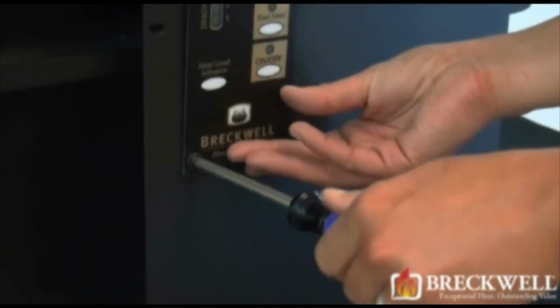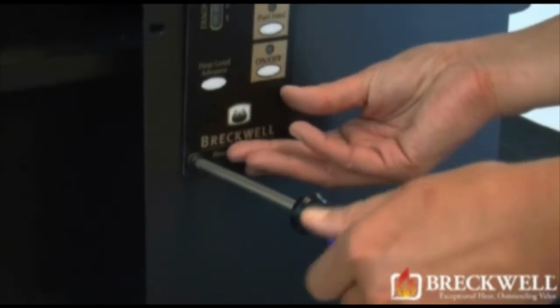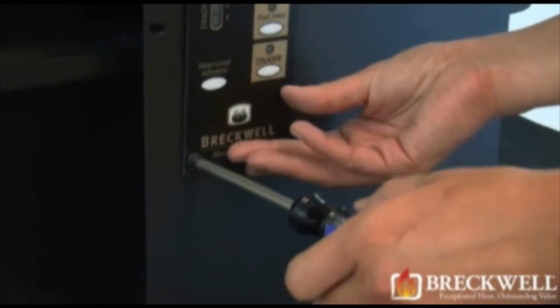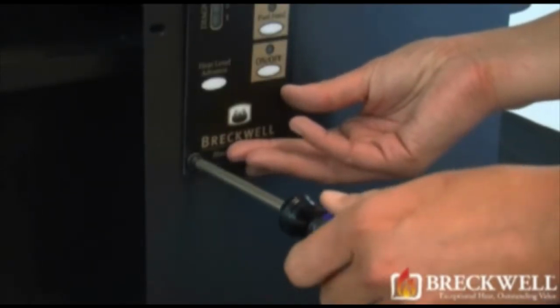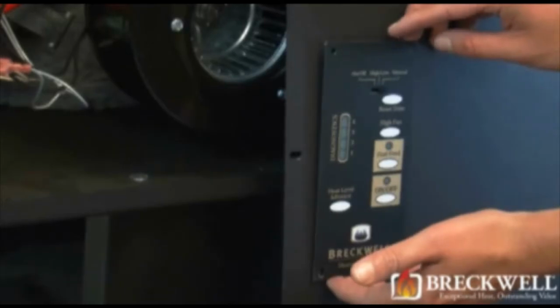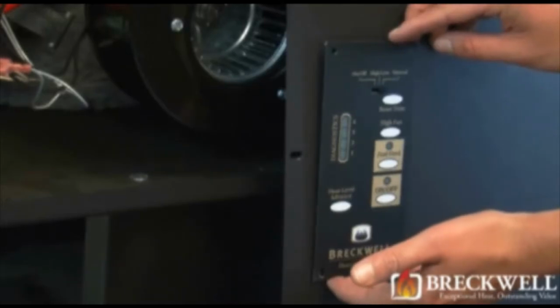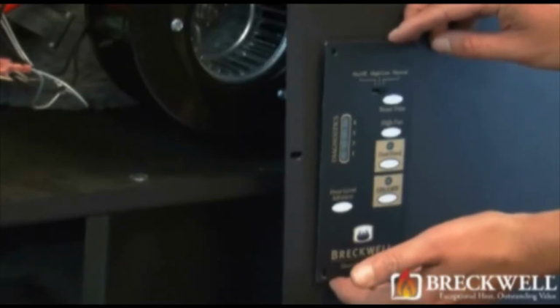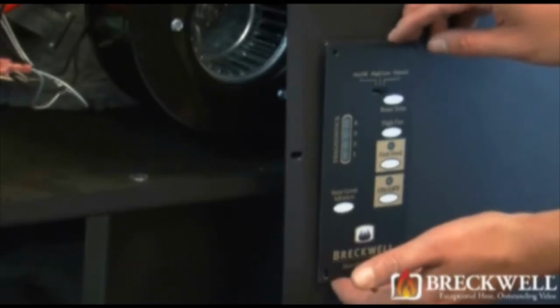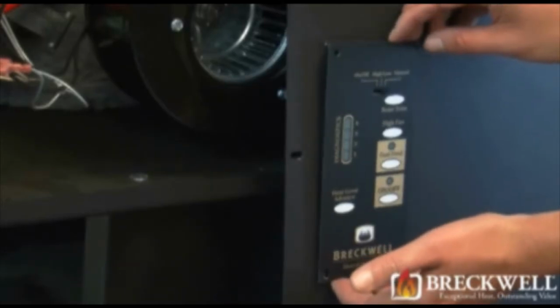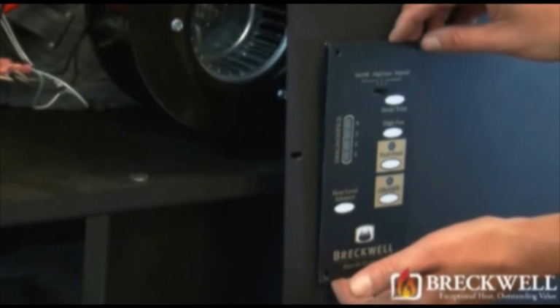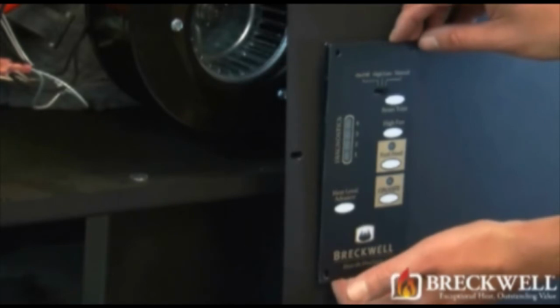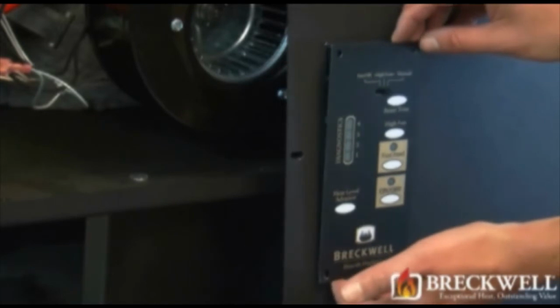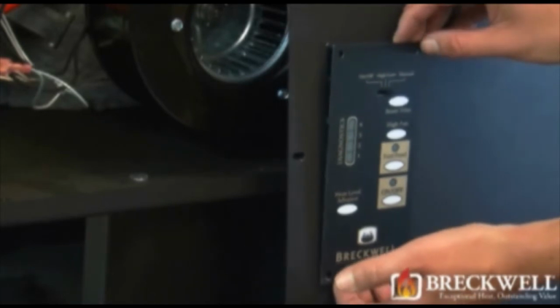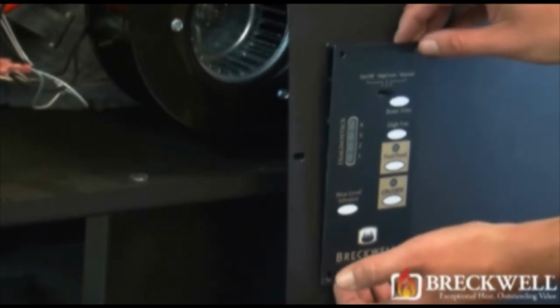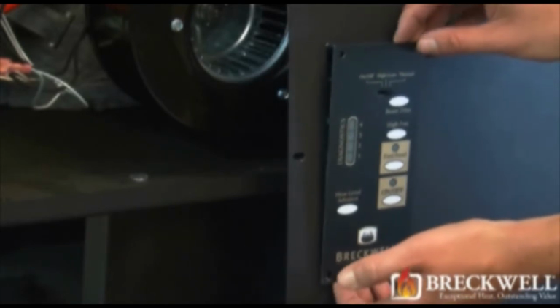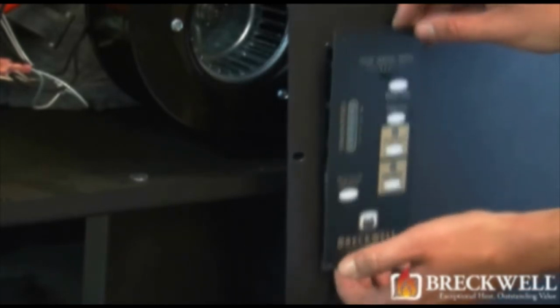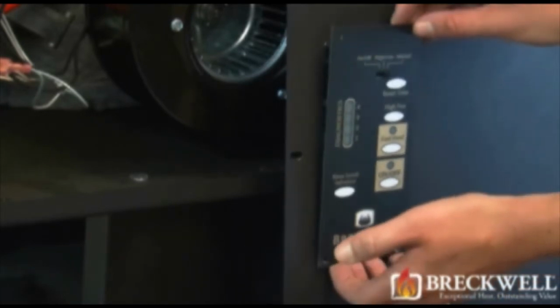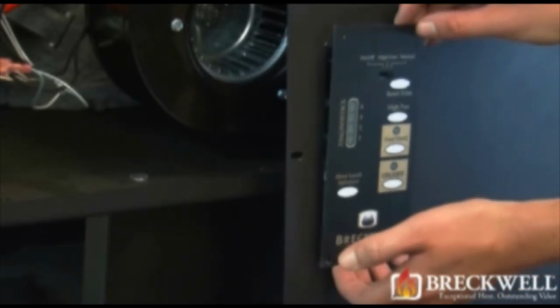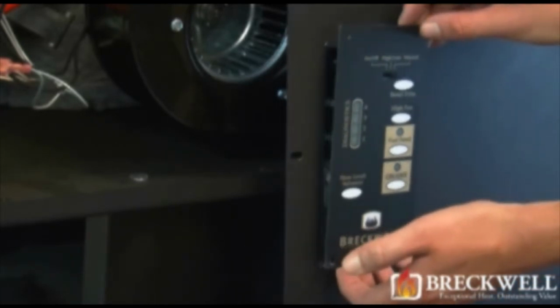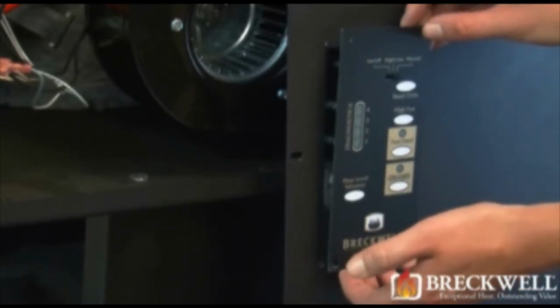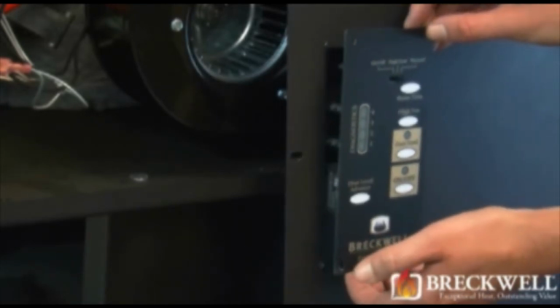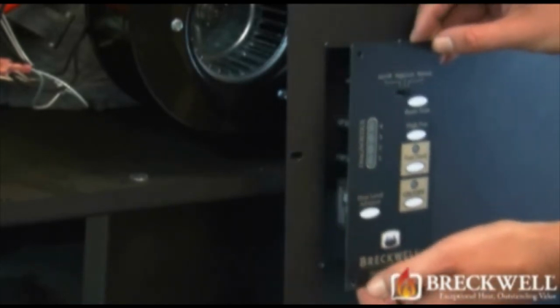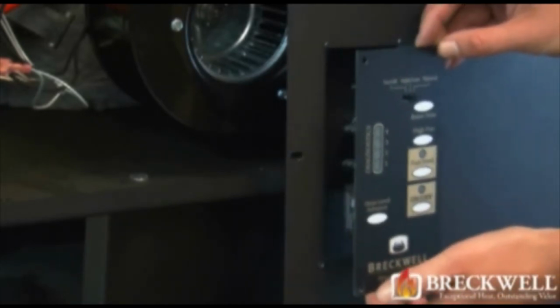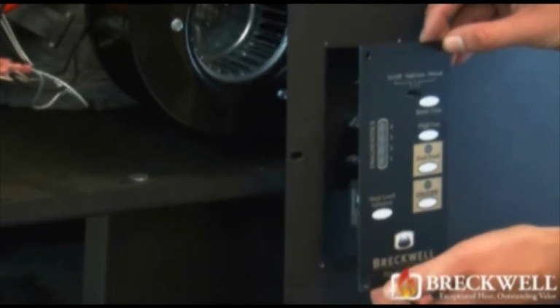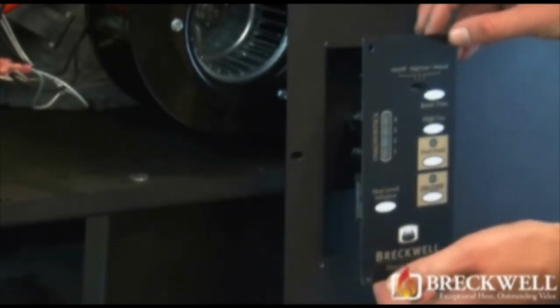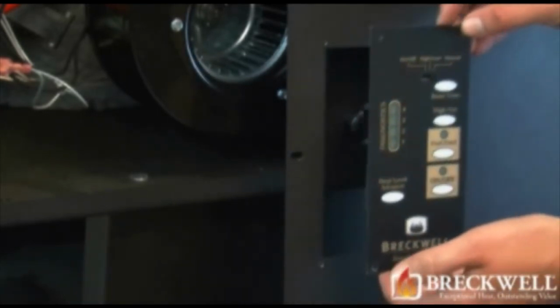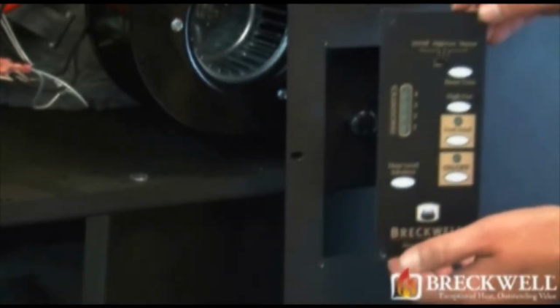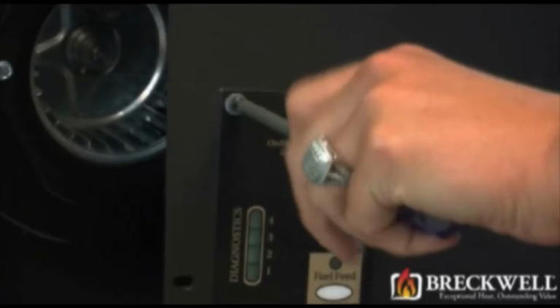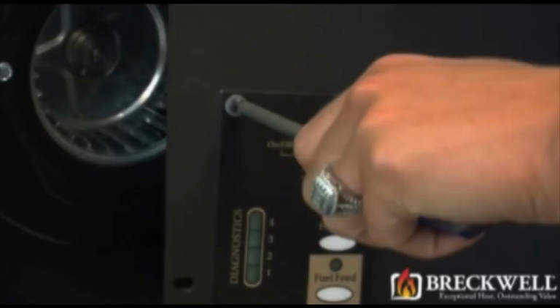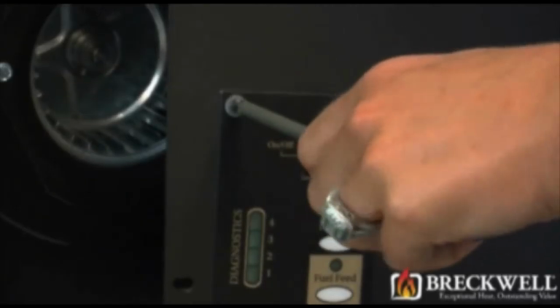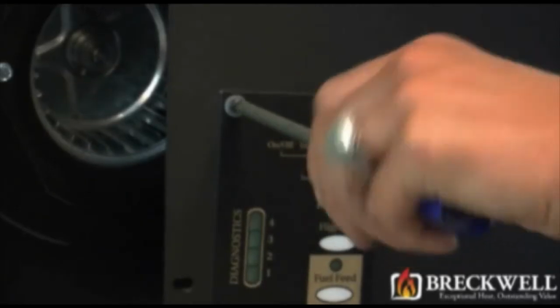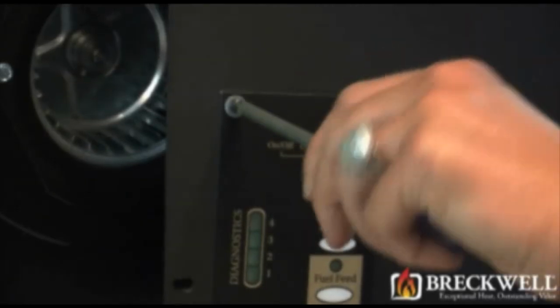Once these four screws have been removed, you can now easily remove the control board from the side panel of the stove.